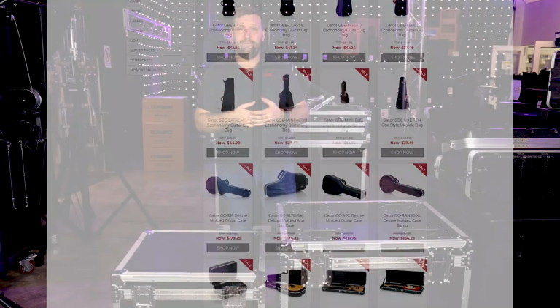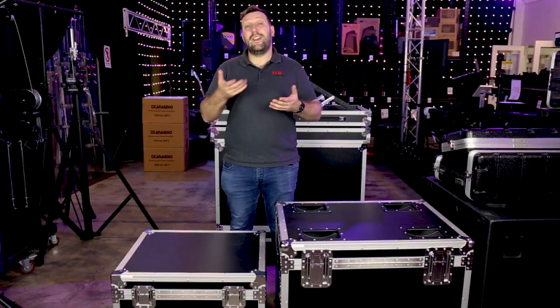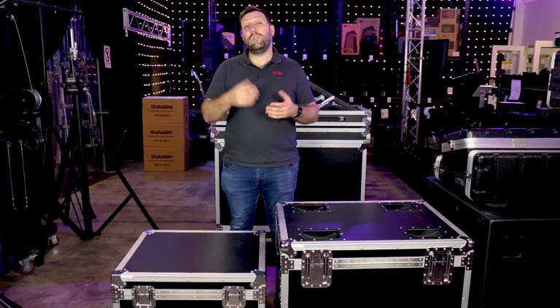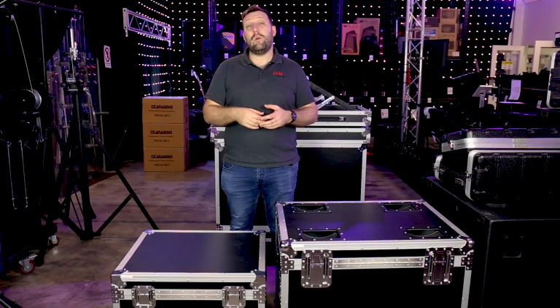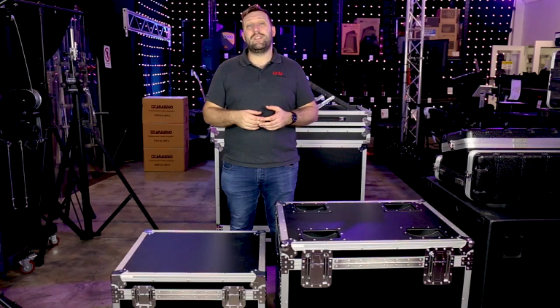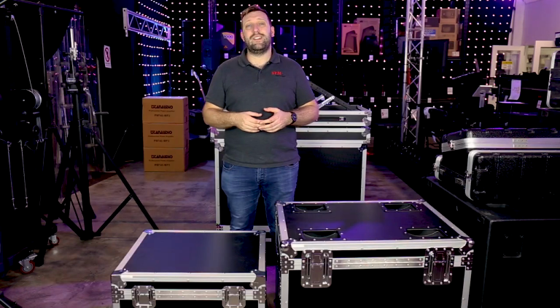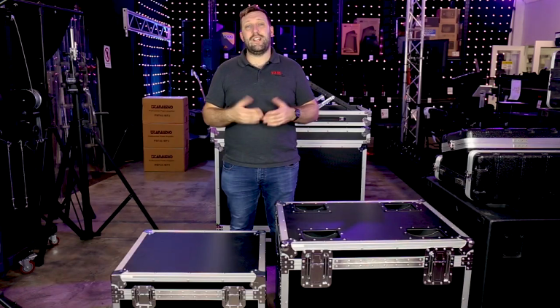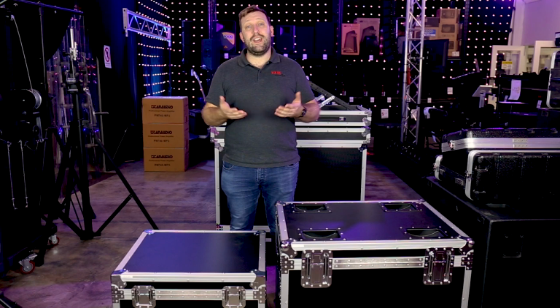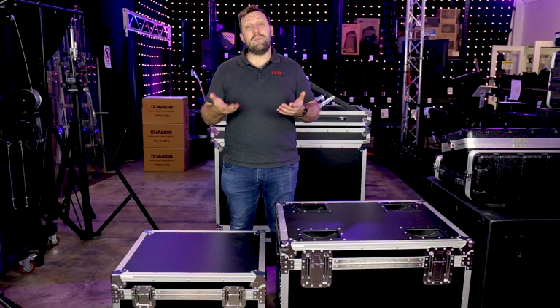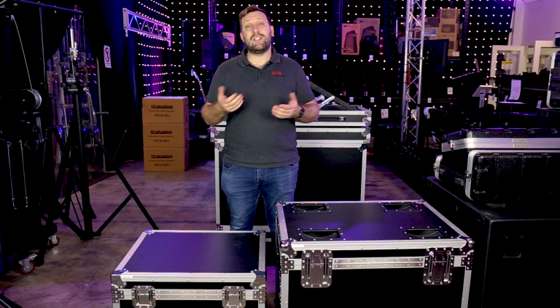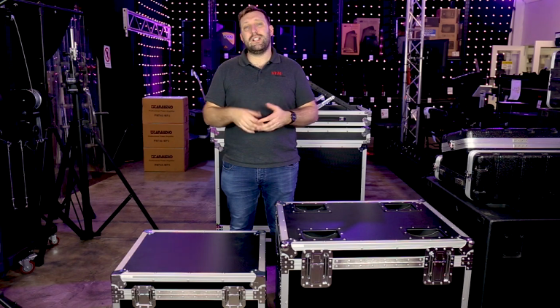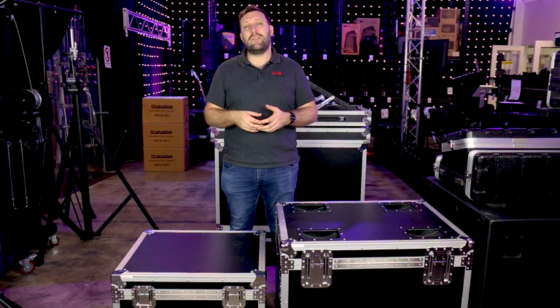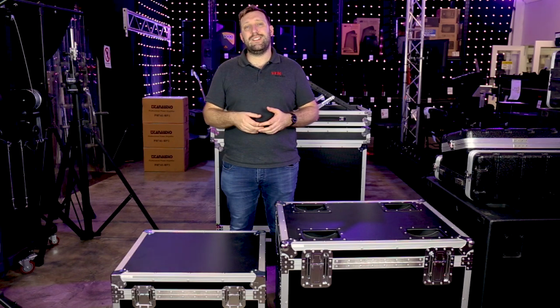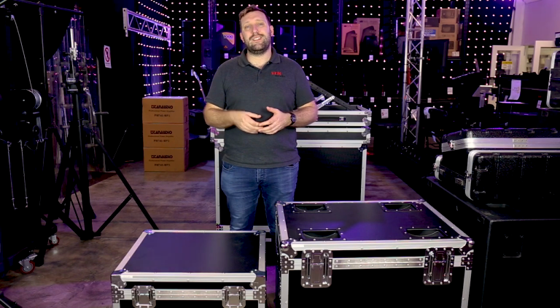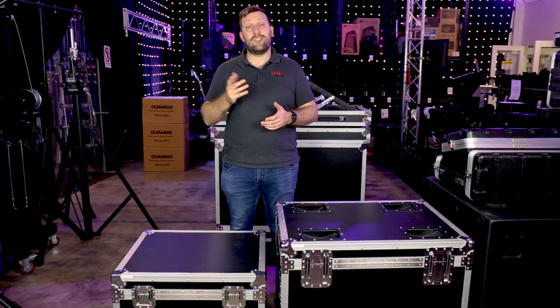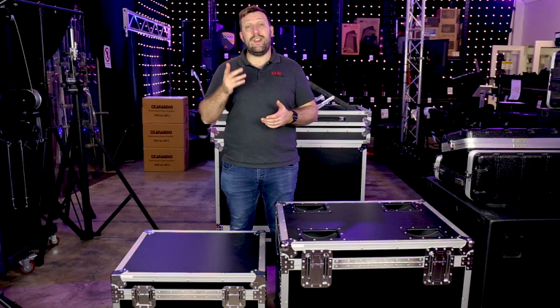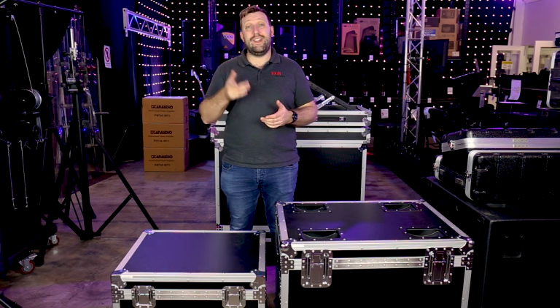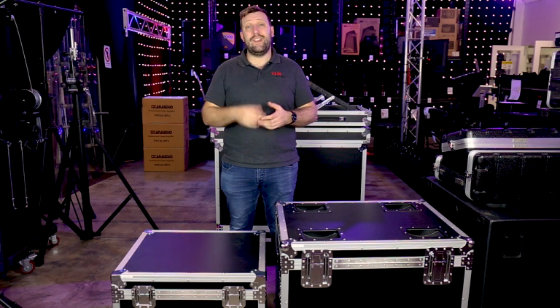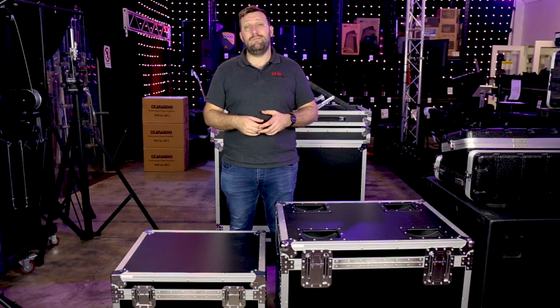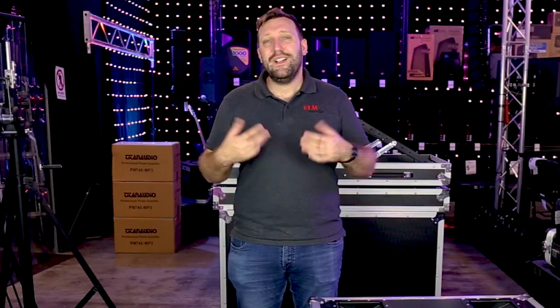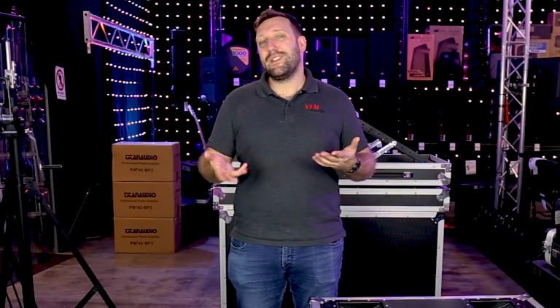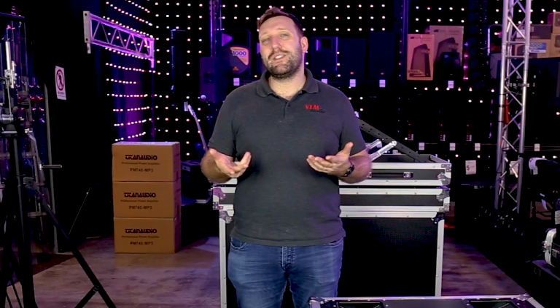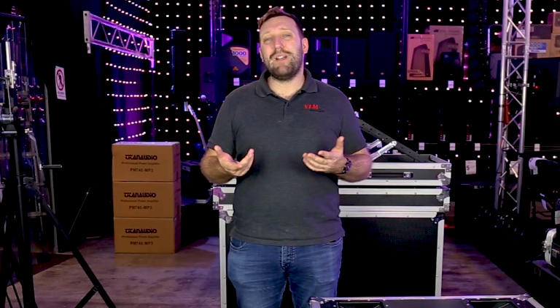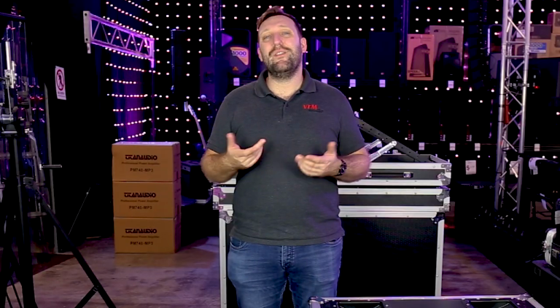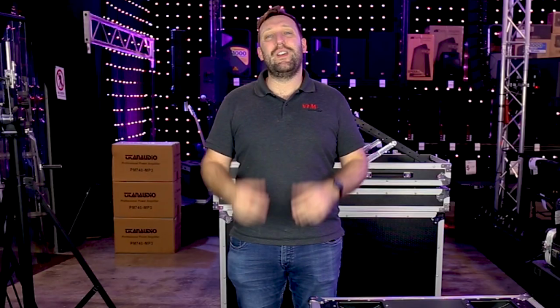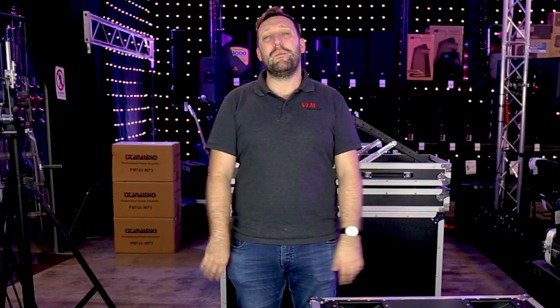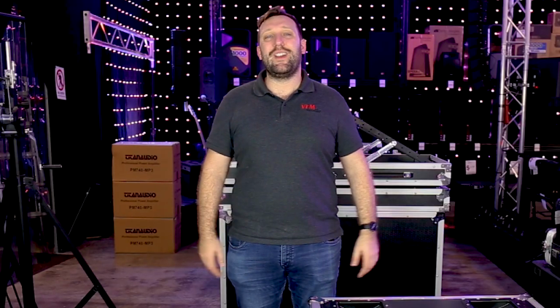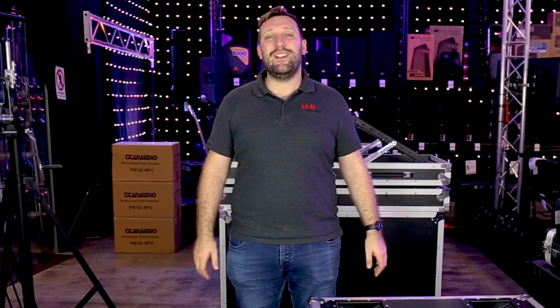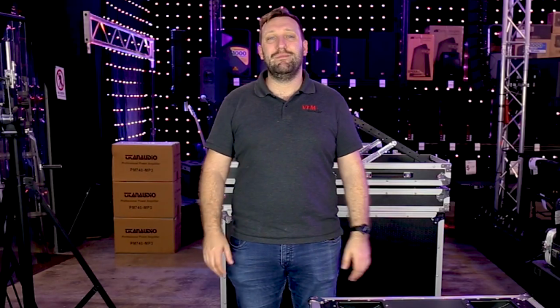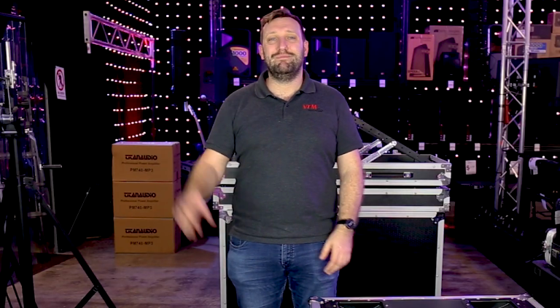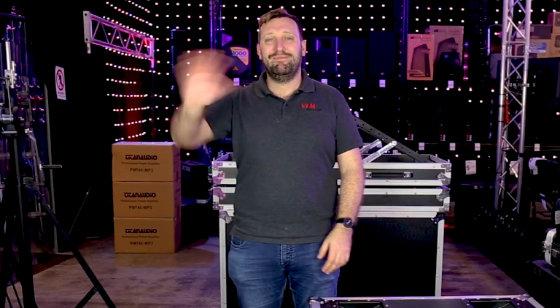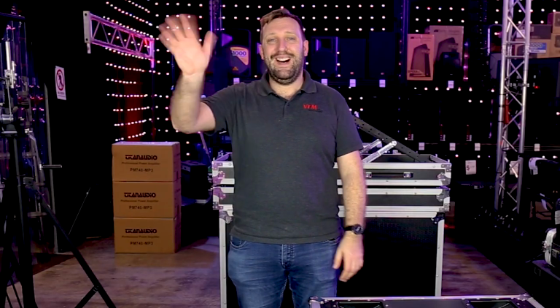Head to our website to check out our massive range of cases to suit any need. I'm still Brad from VFM Audio. Bye.